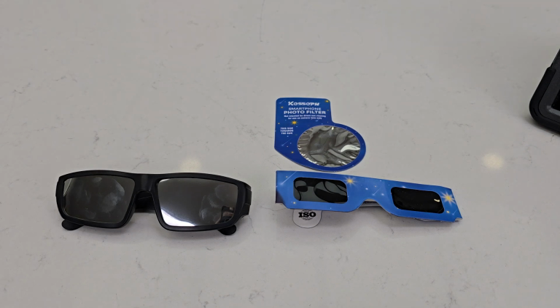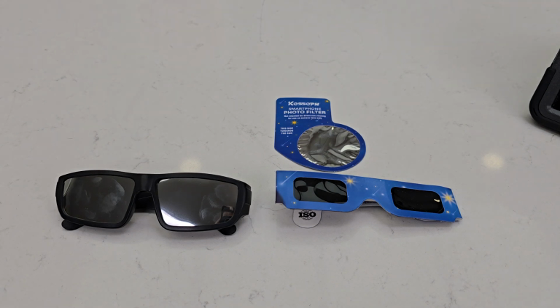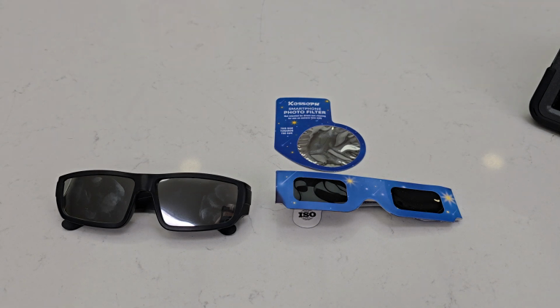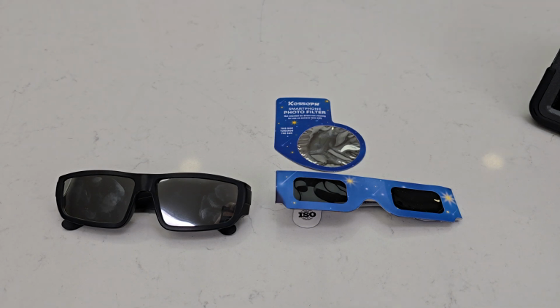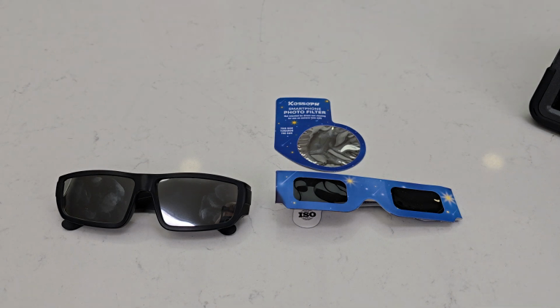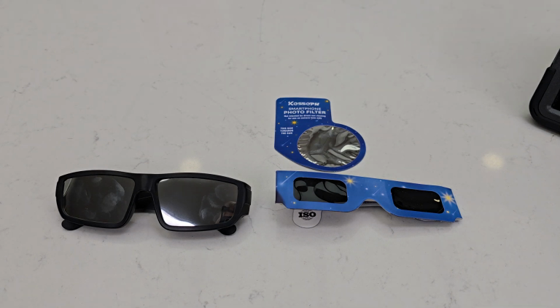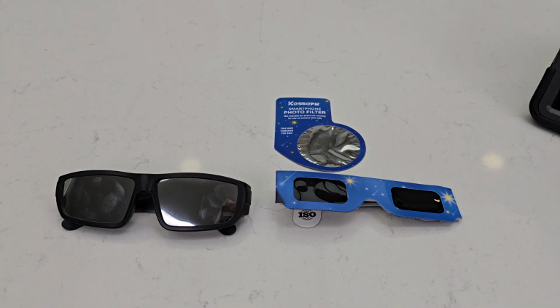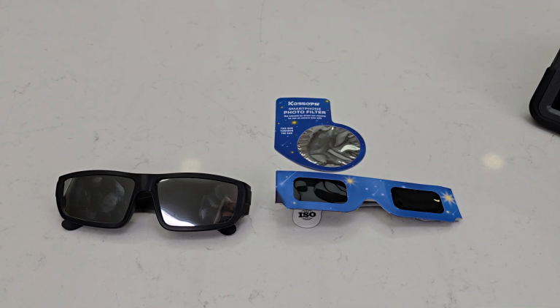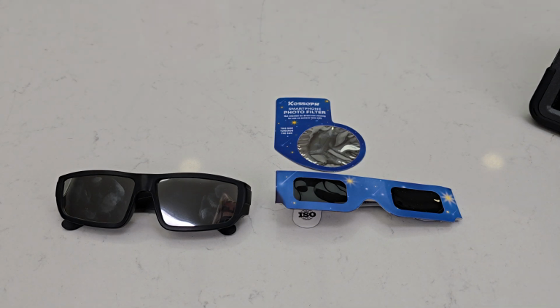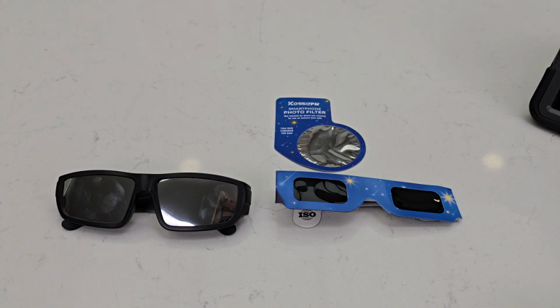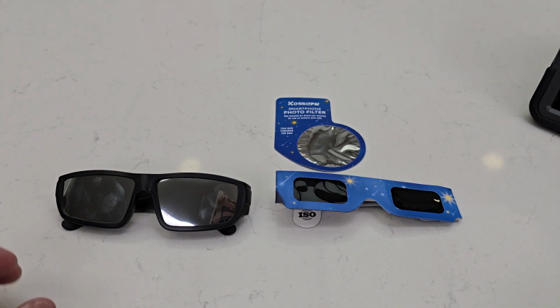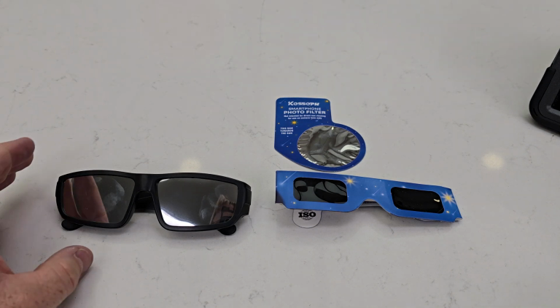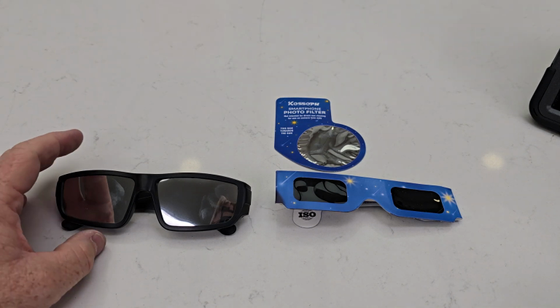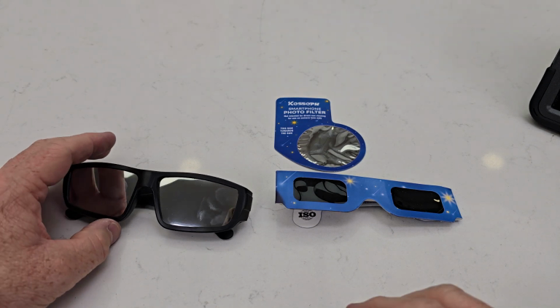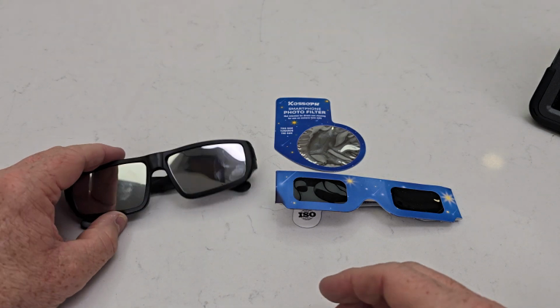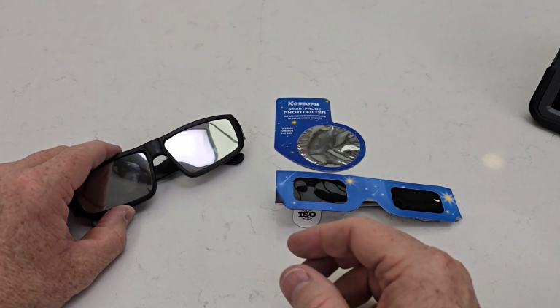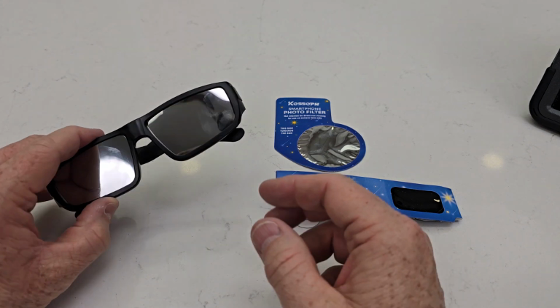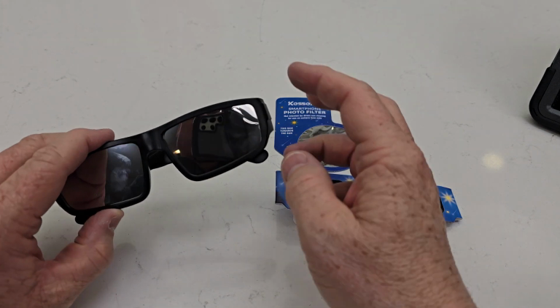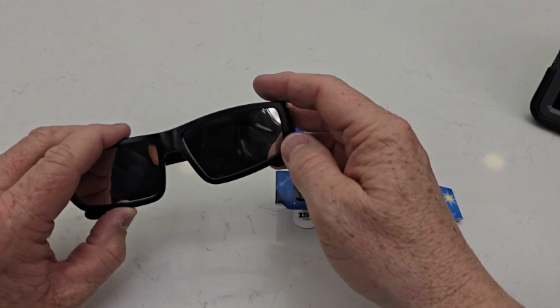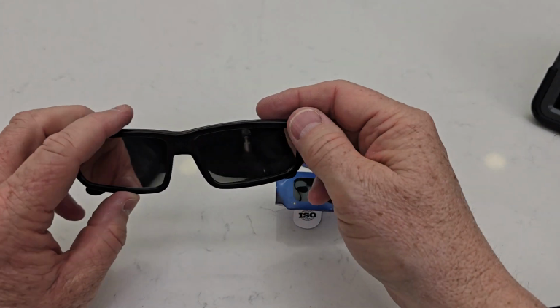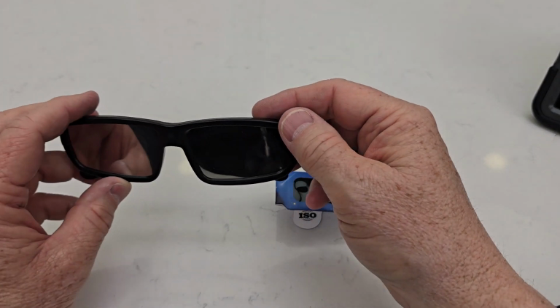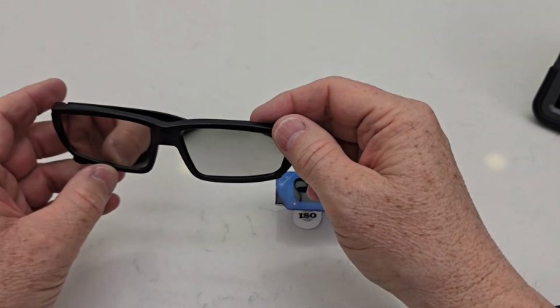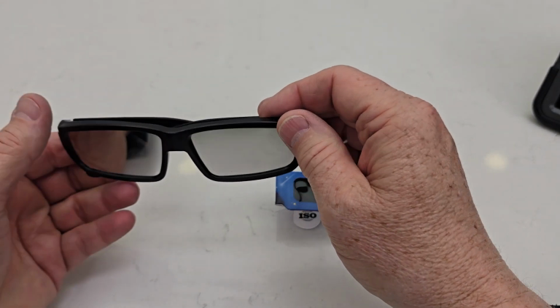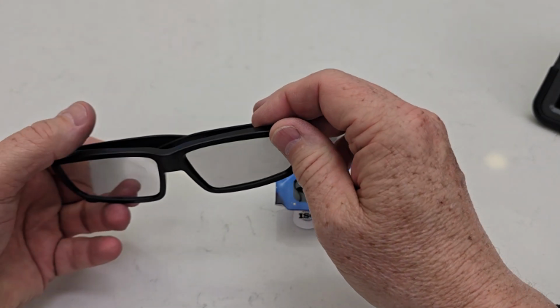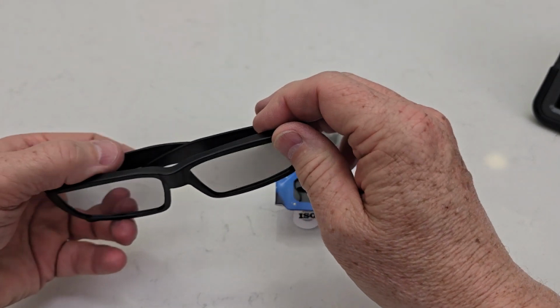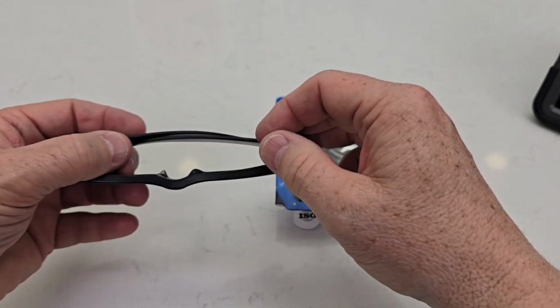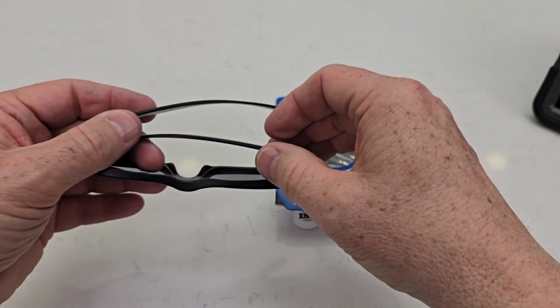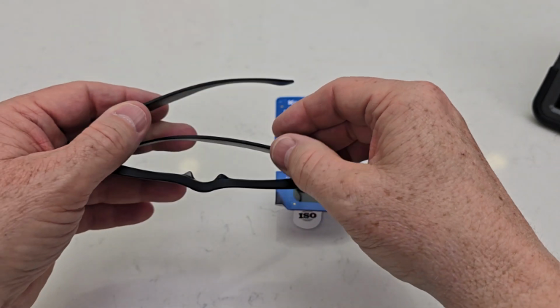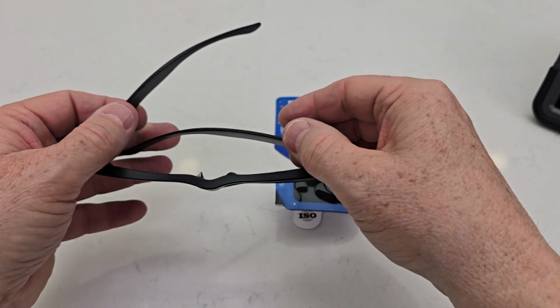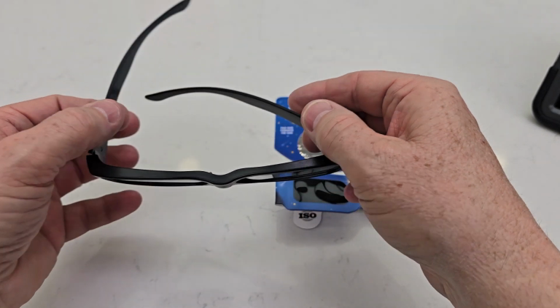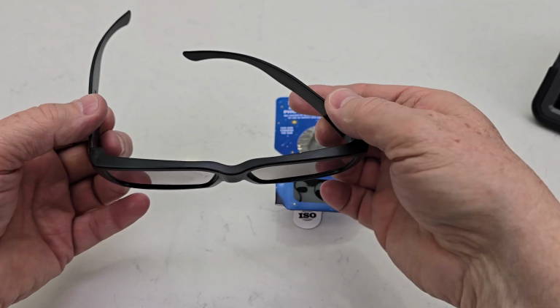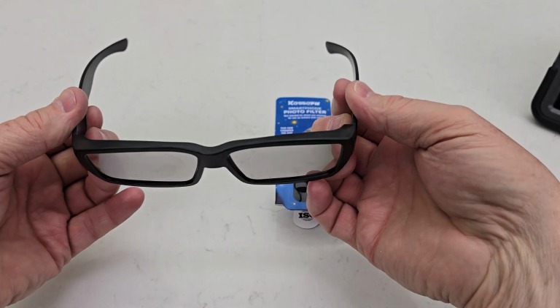Hello everyone, this is Just A Dad. Today I'm going to do a comparison between these two solar eclipse glasses.